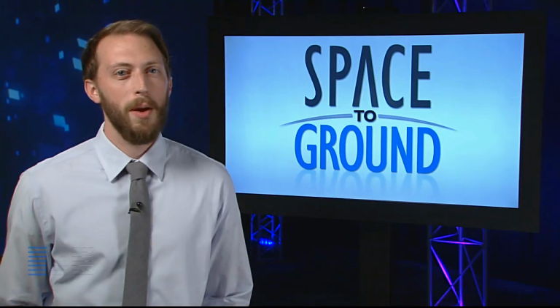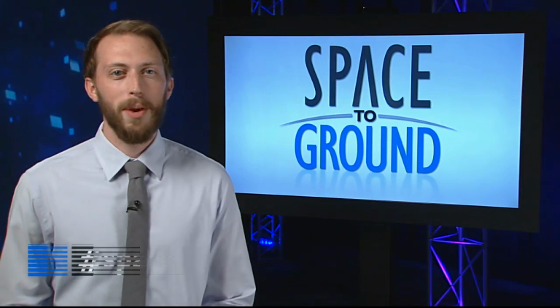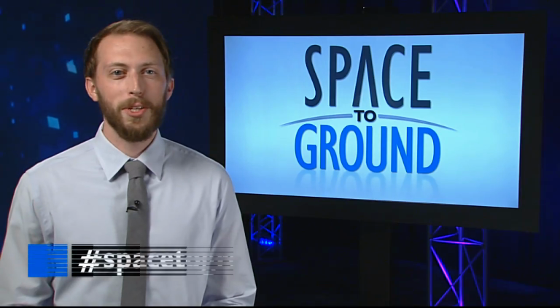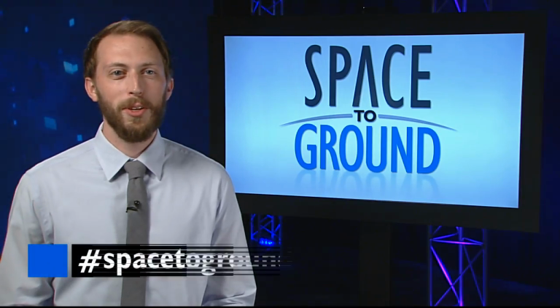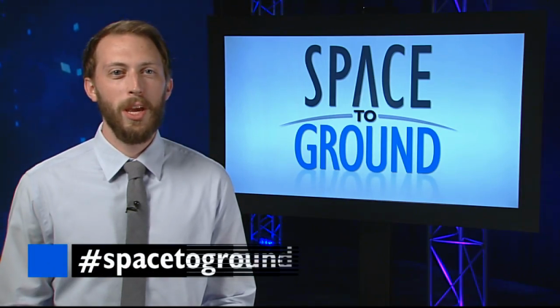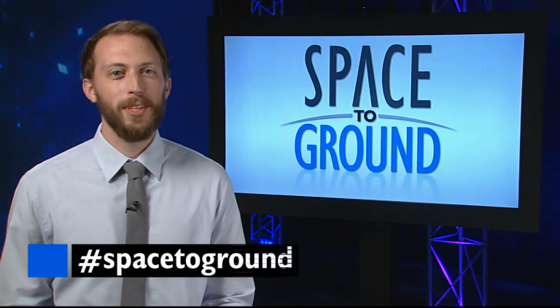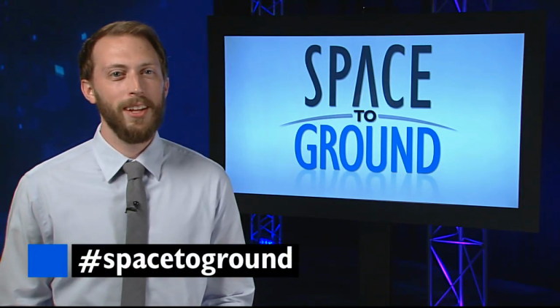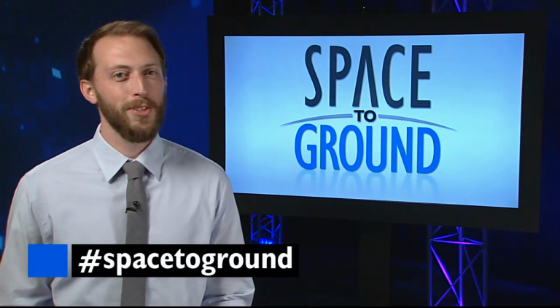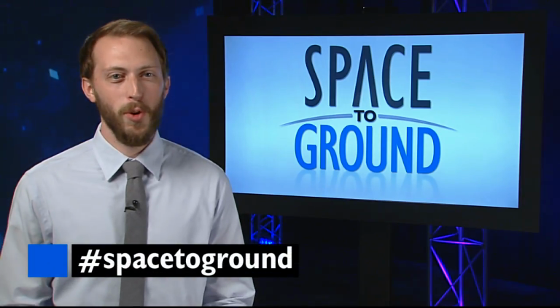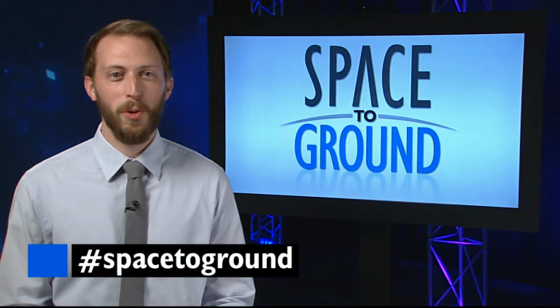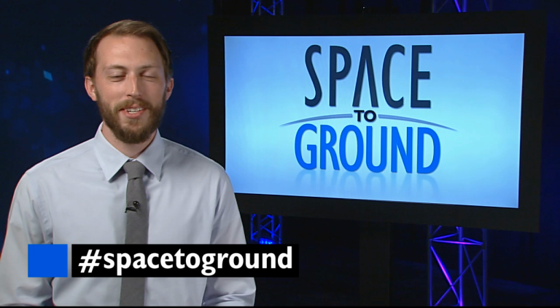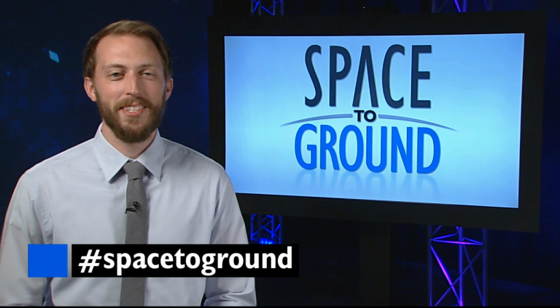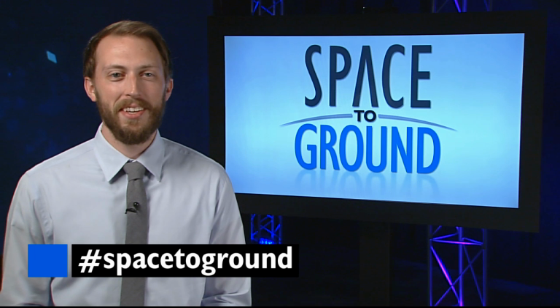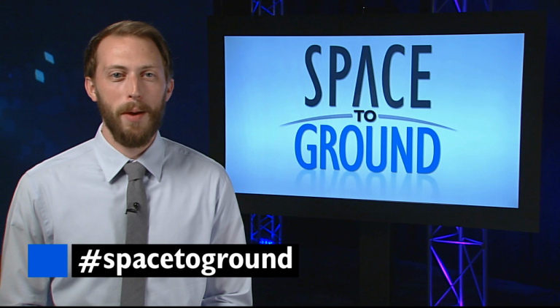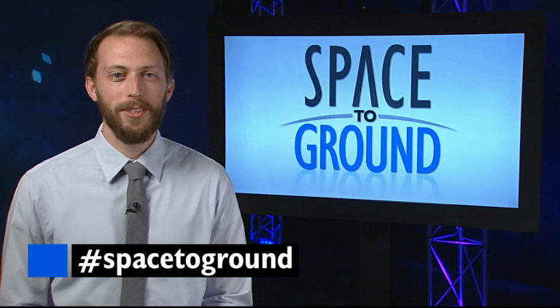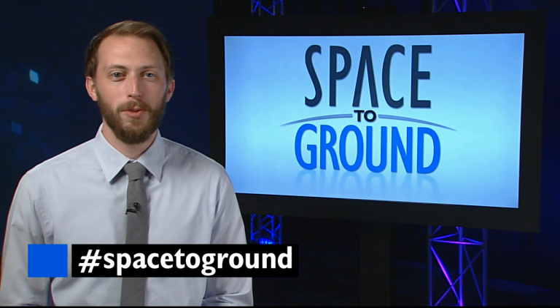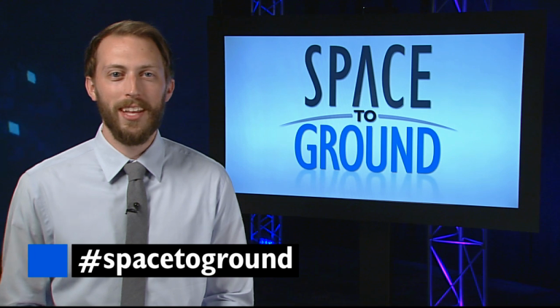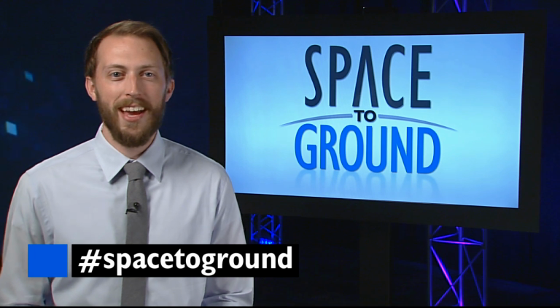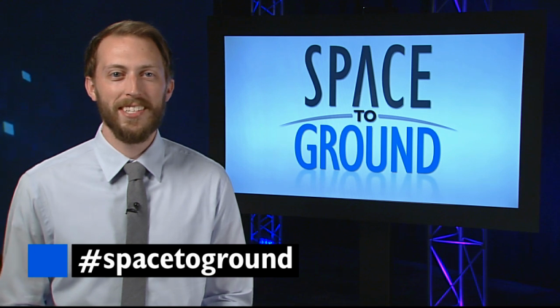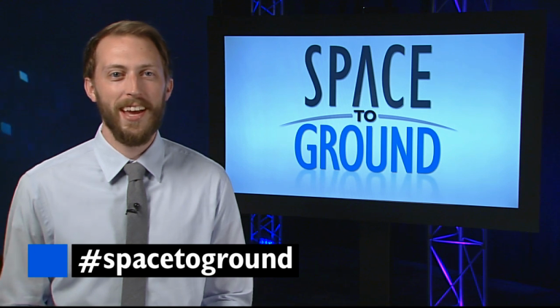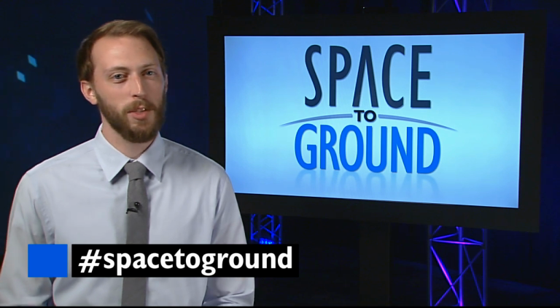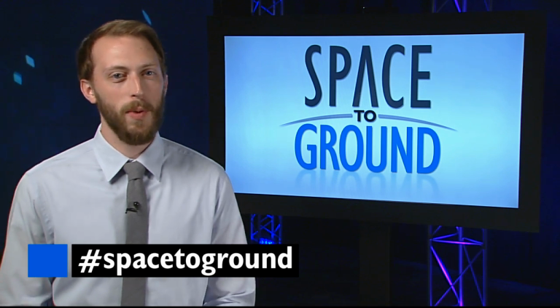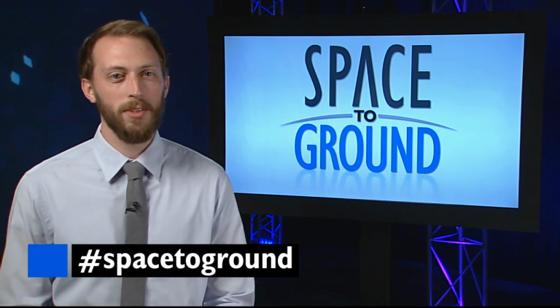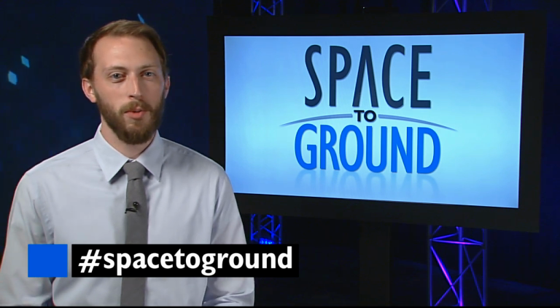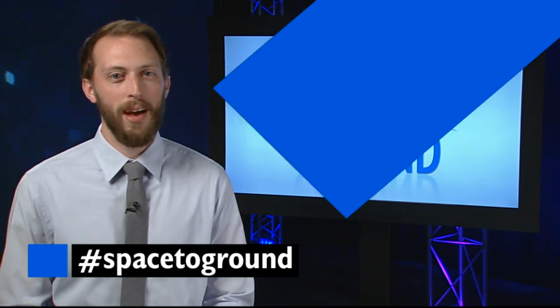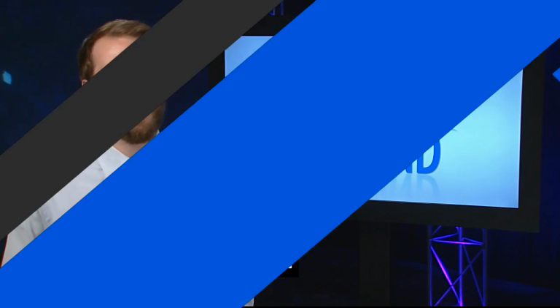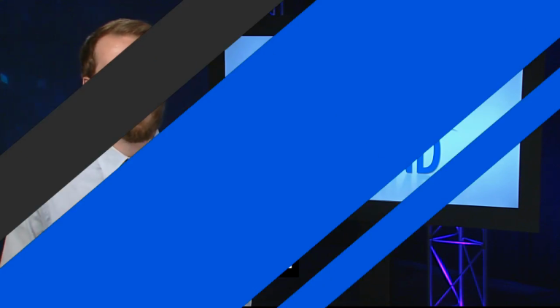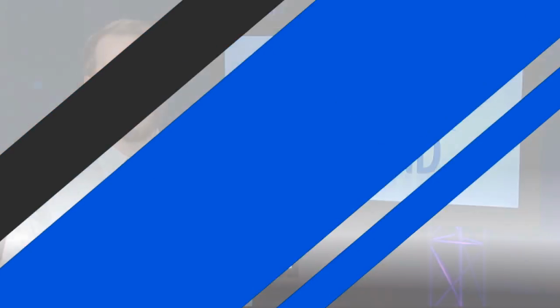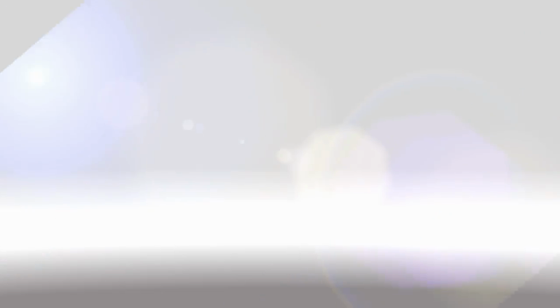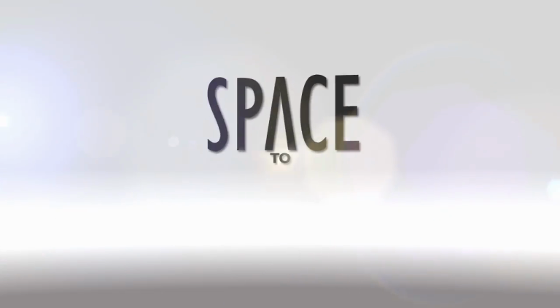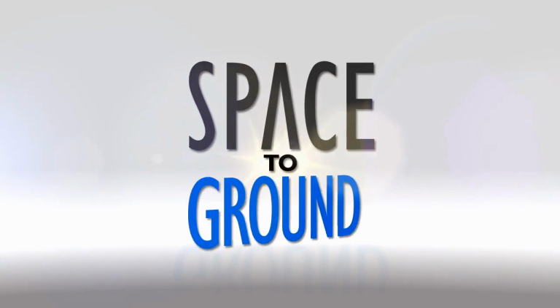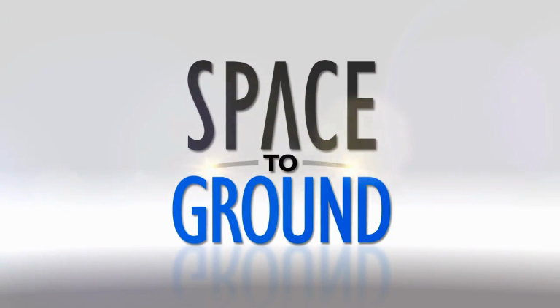Make sure to keep sending us your questions and comments using the hashtag Space to Ground. We'll see you next week.